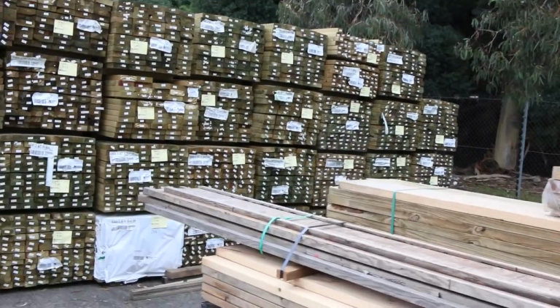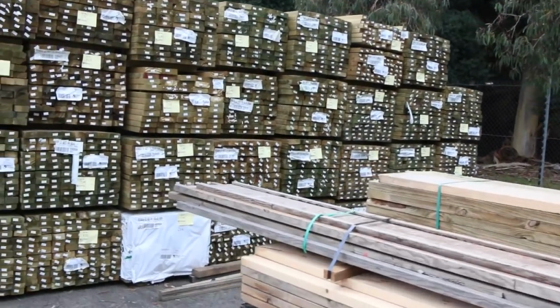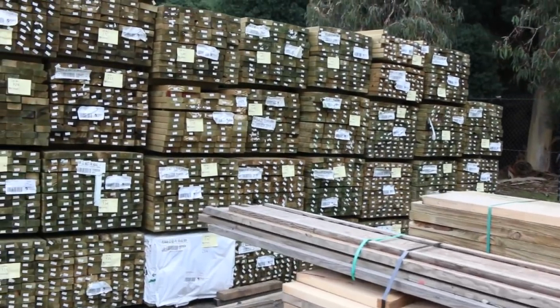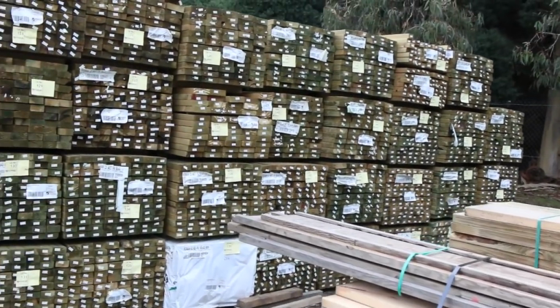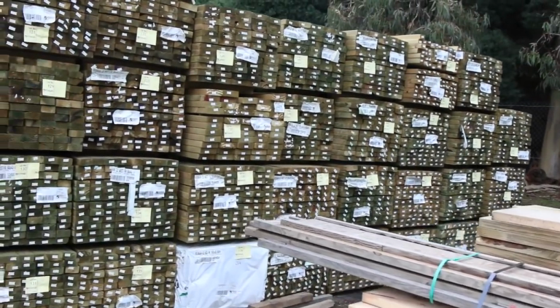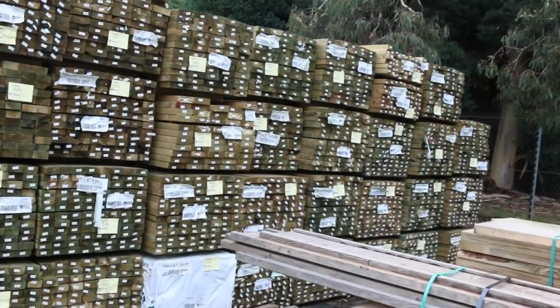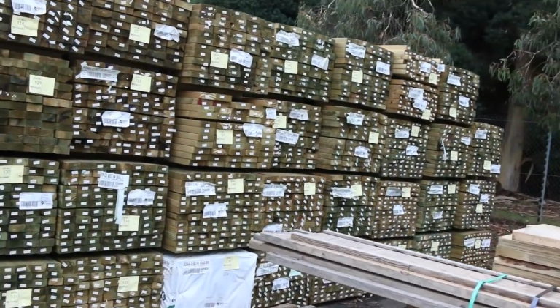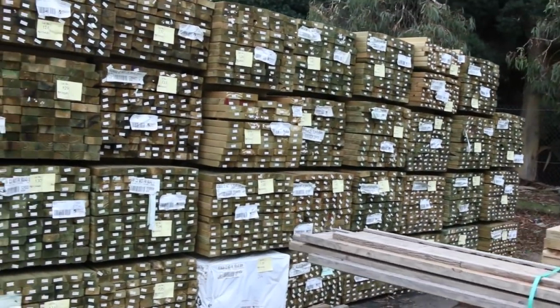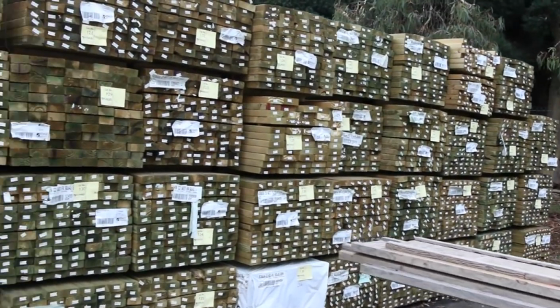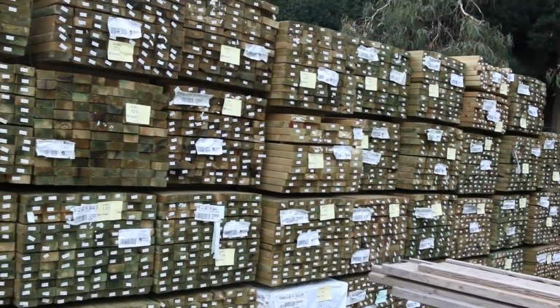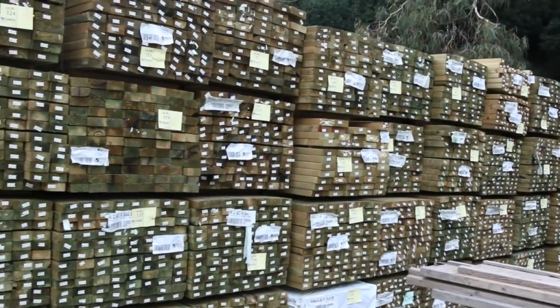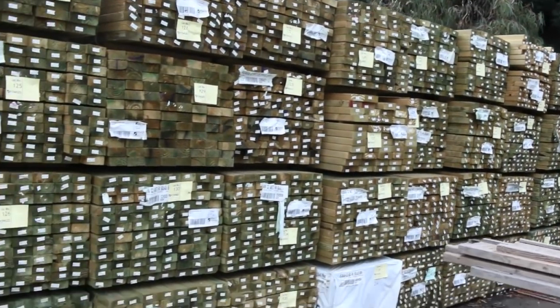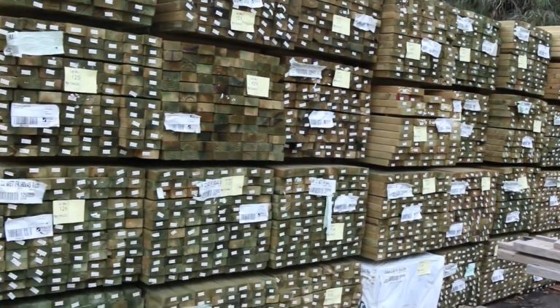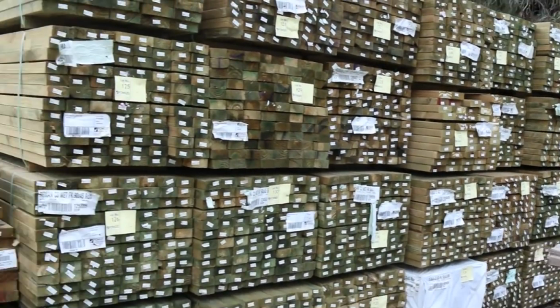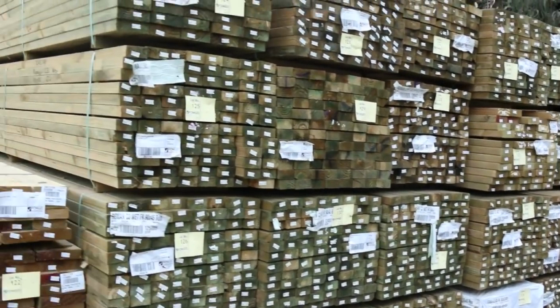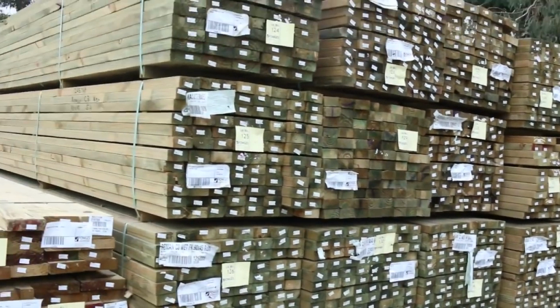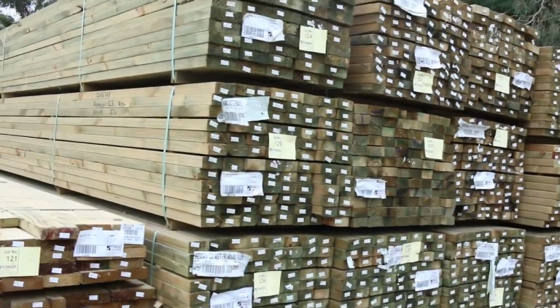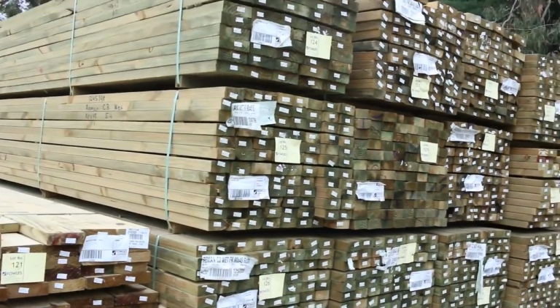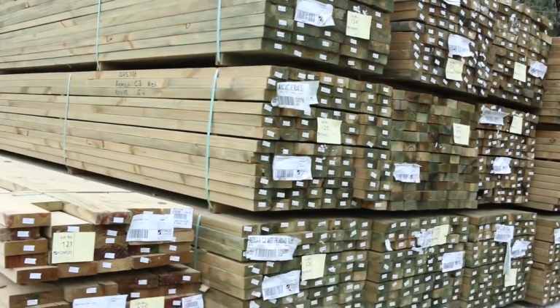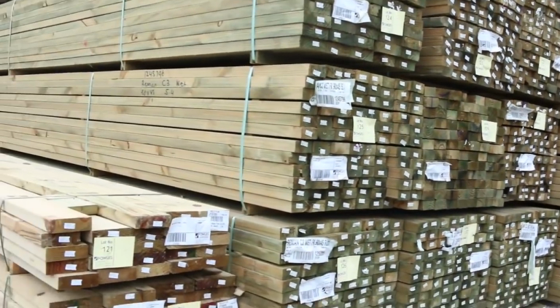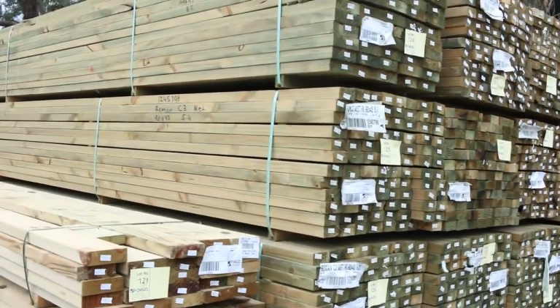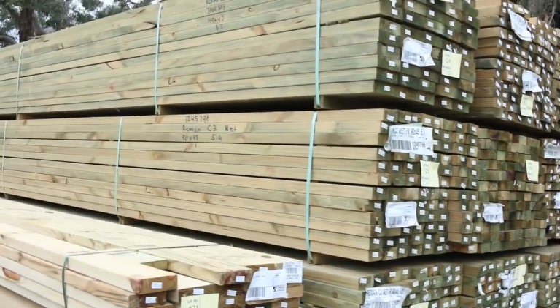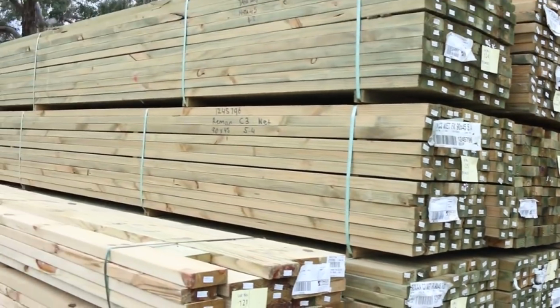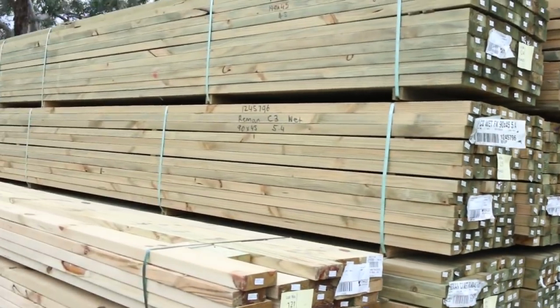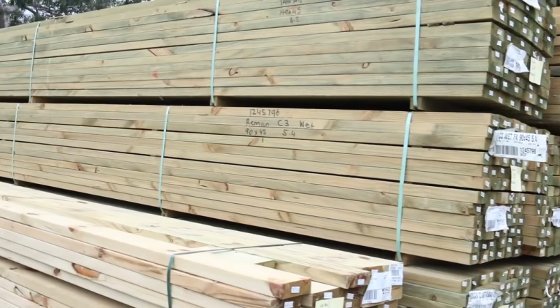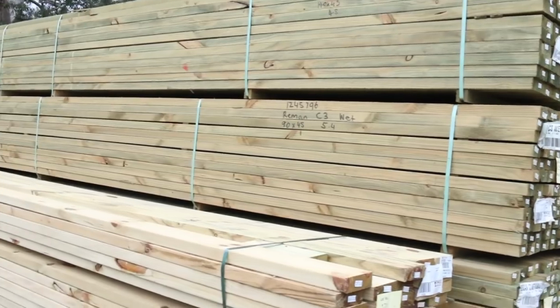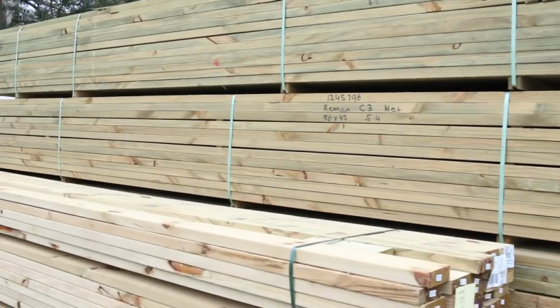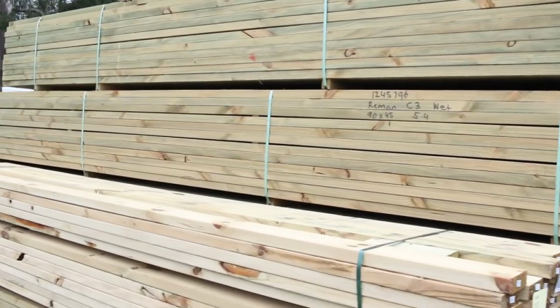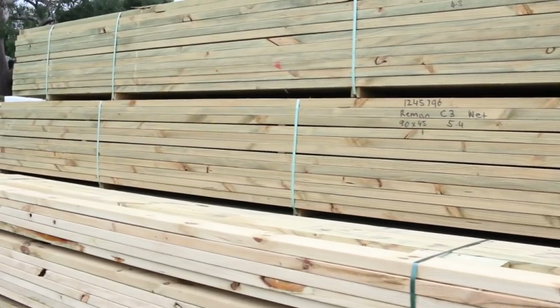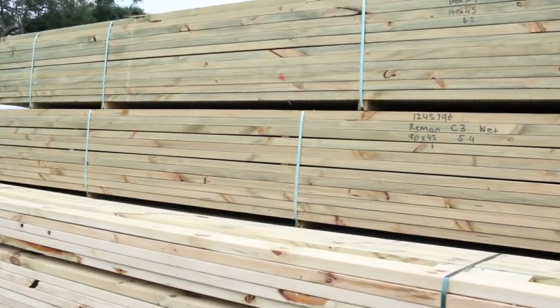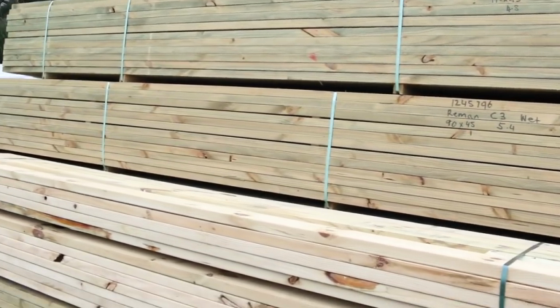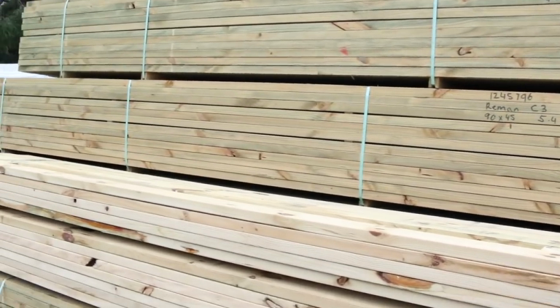Heaps of long length treated pine as you can see down that row there — mostly sort of 4.8, 5.4 sort of lengths there.